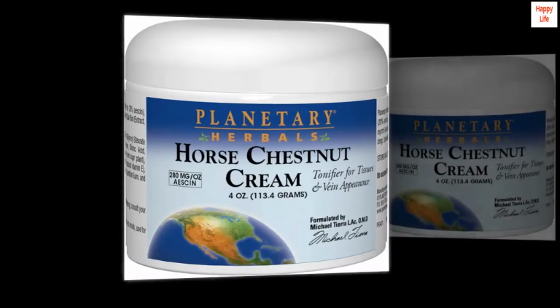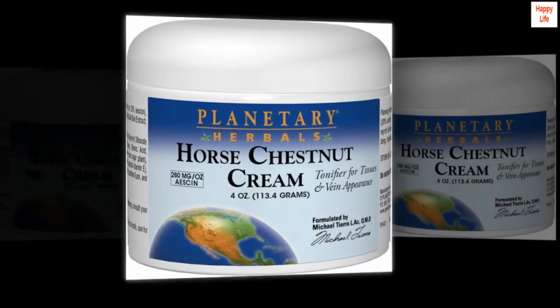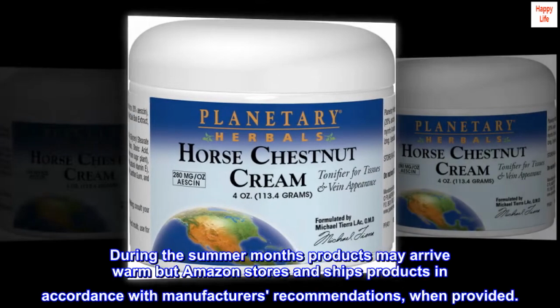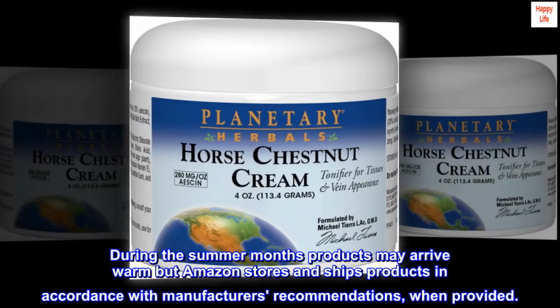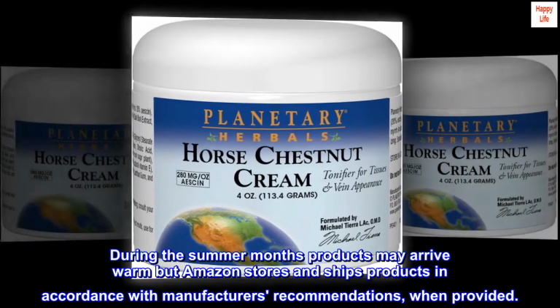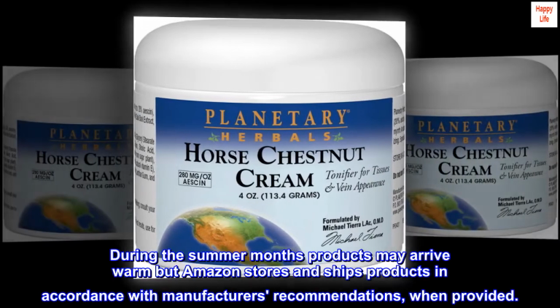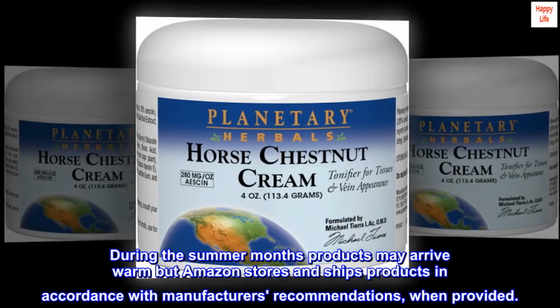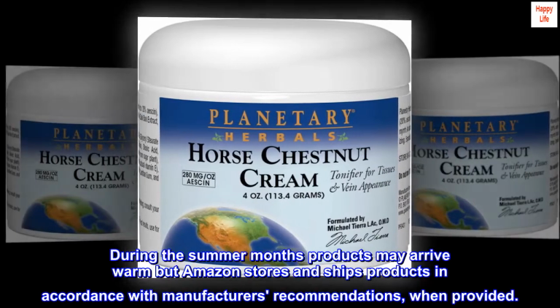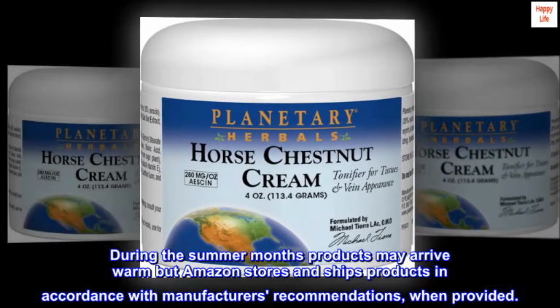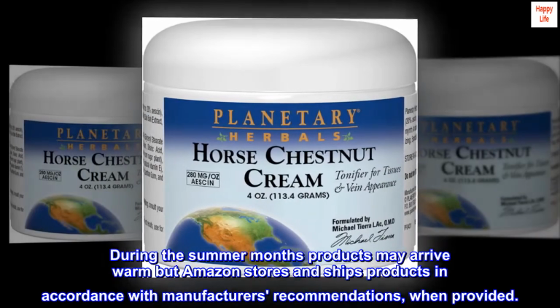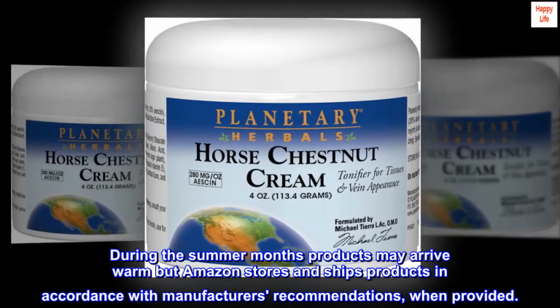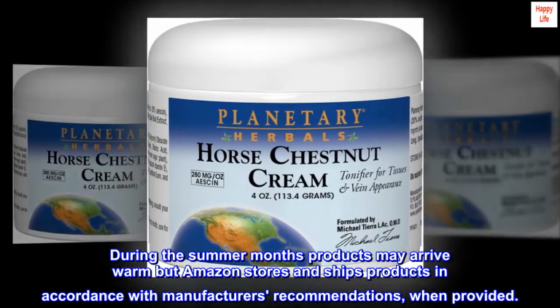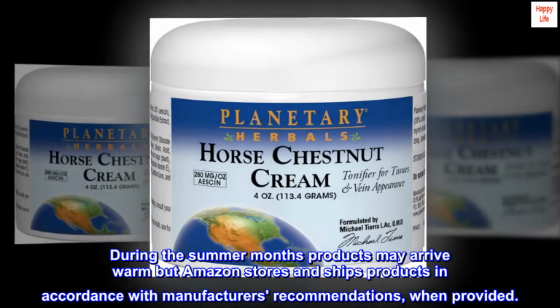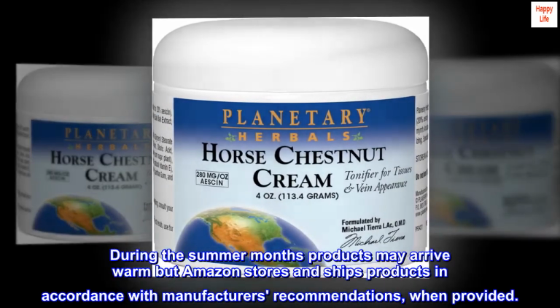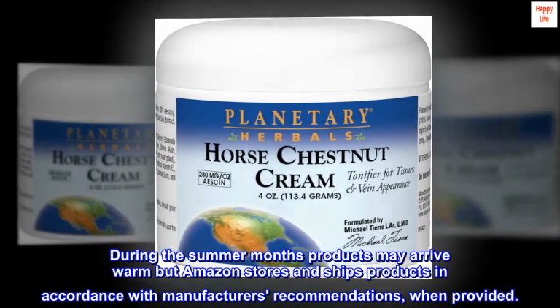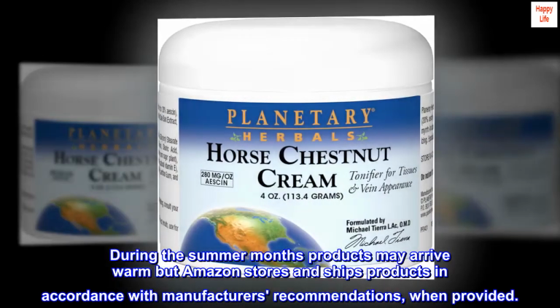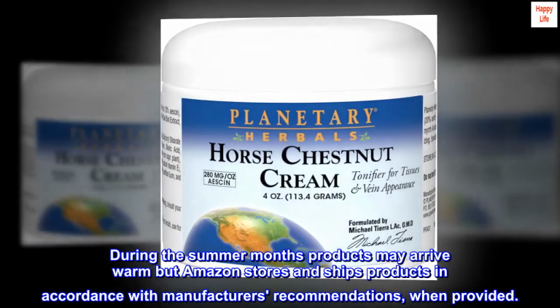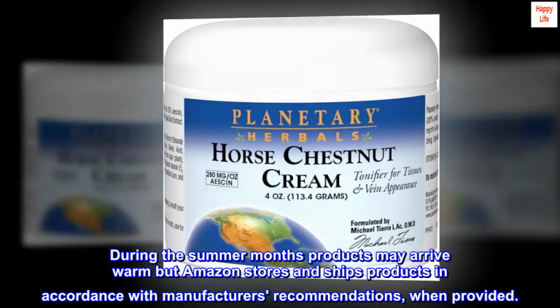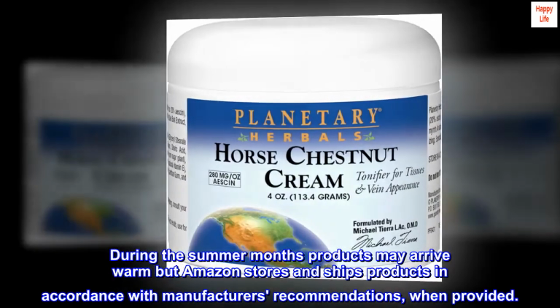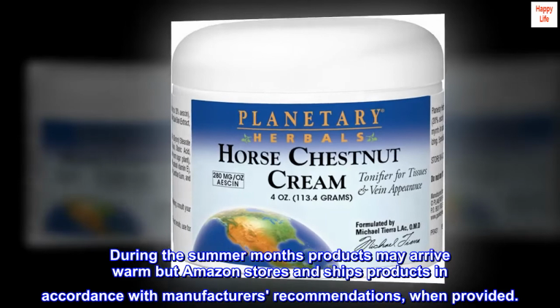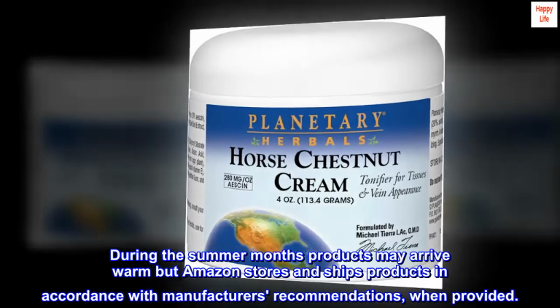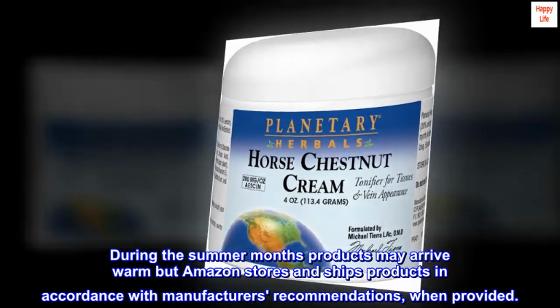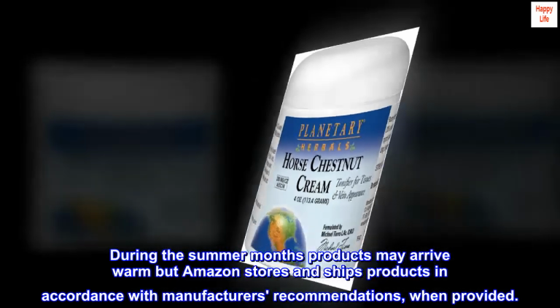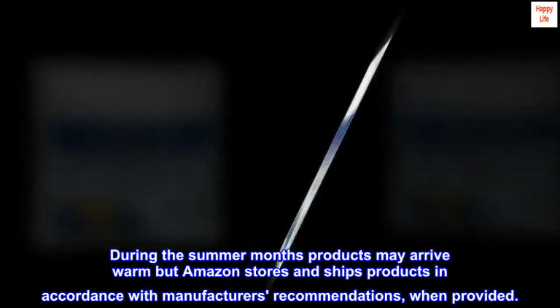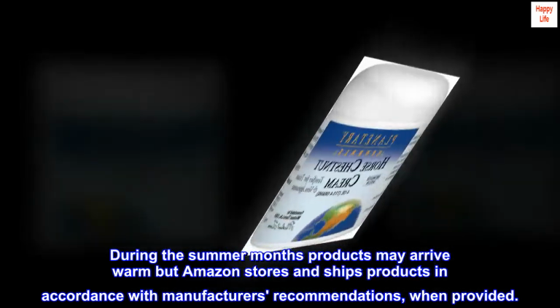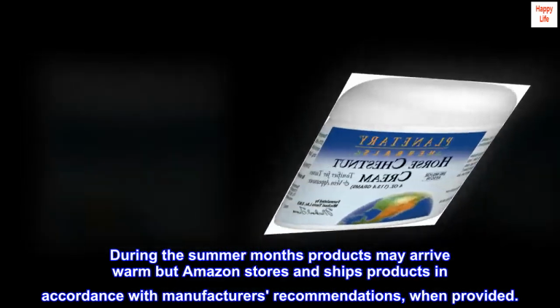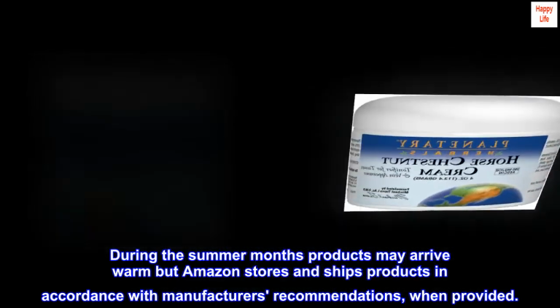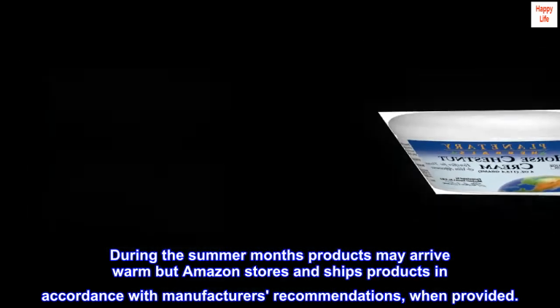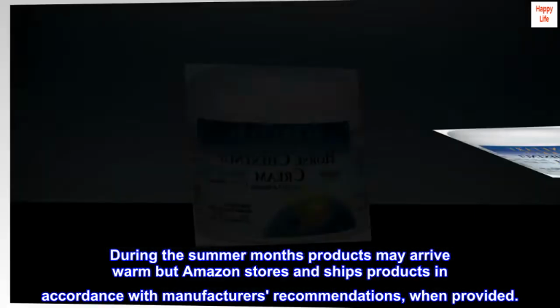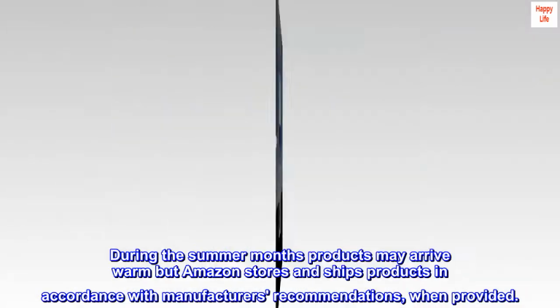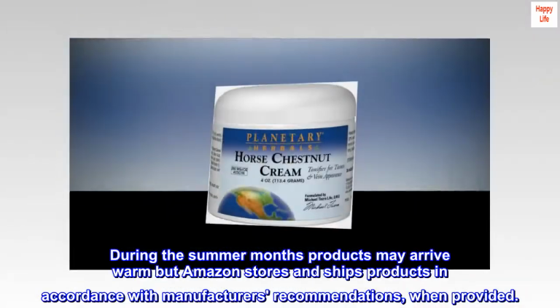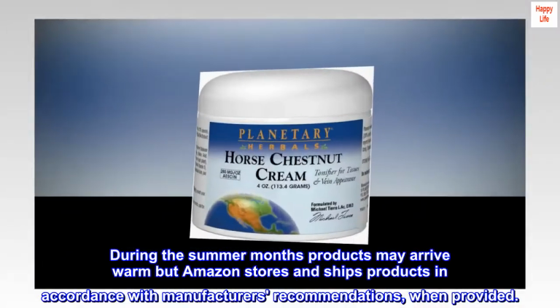During the summer months, products may arrive warm, but Amazon stores and ships products in accordance with manufacturers' recommendations, when provided.